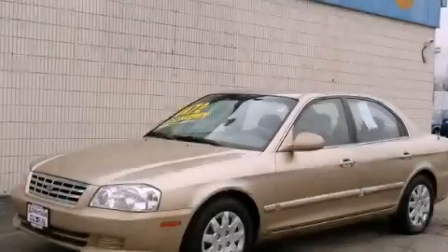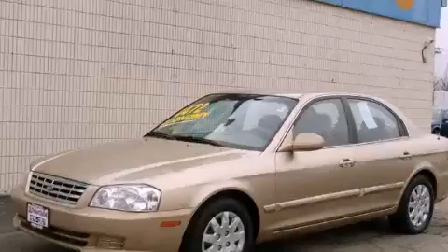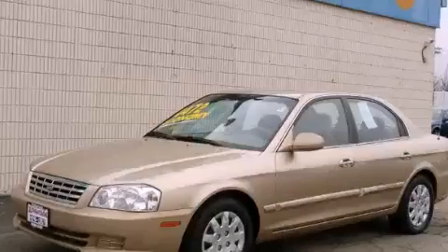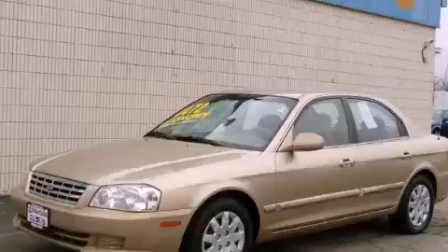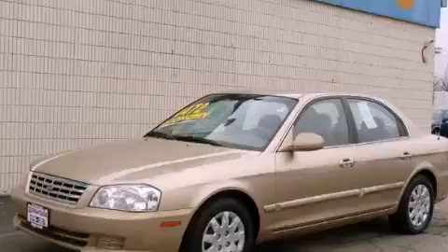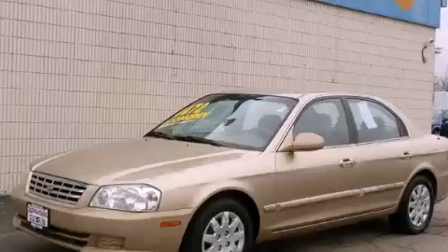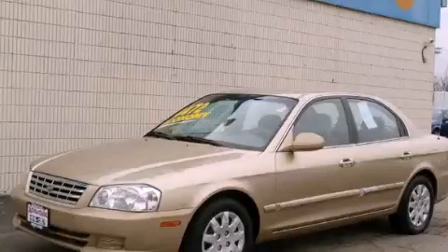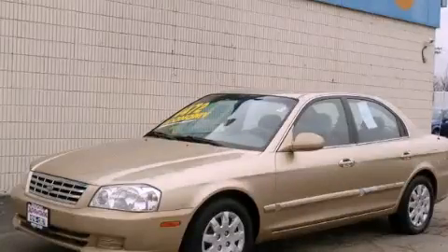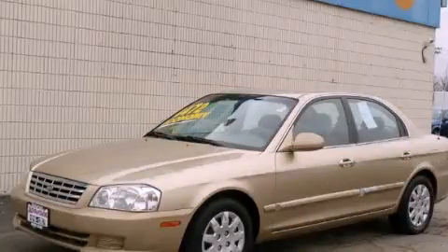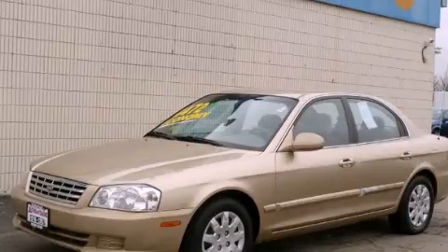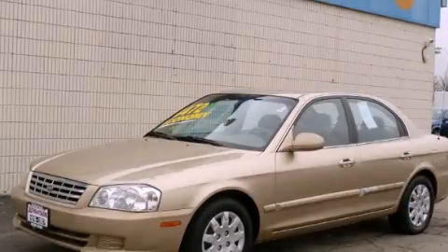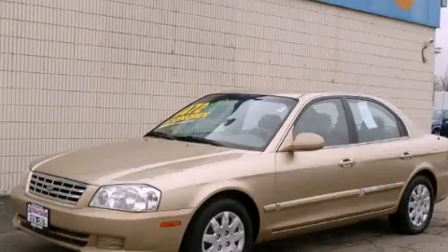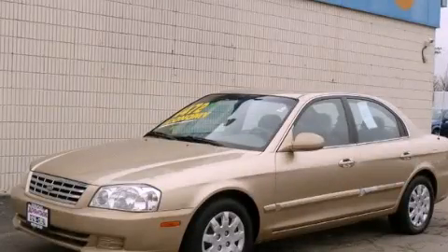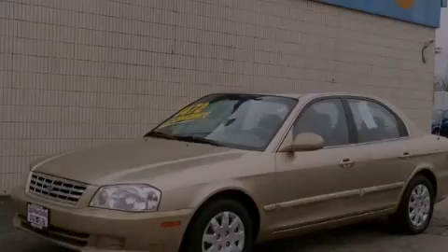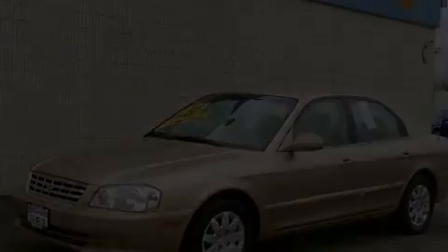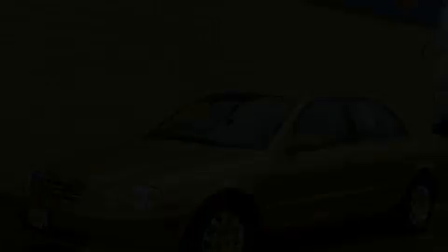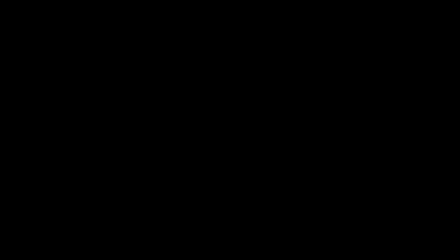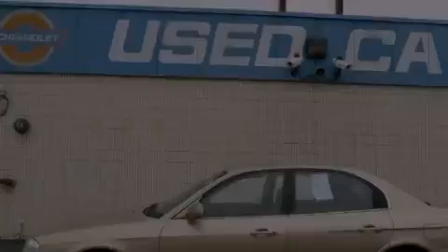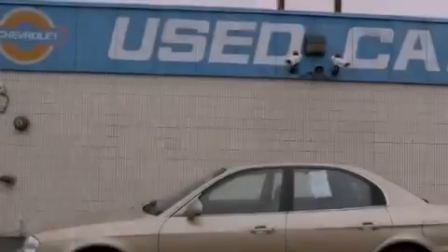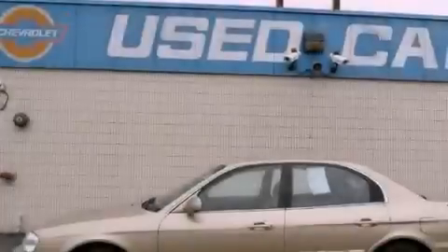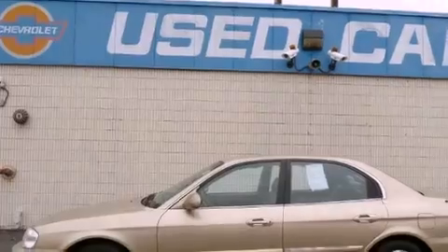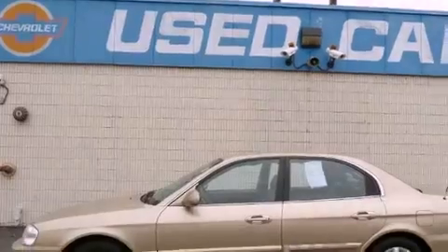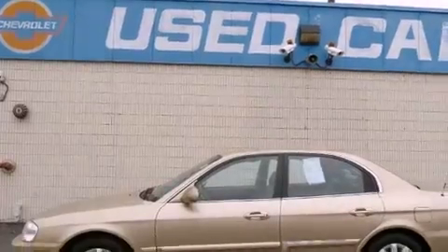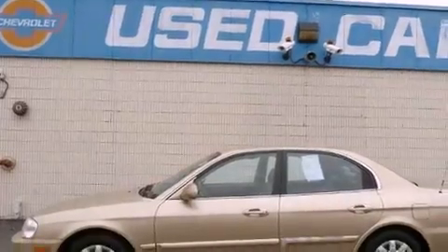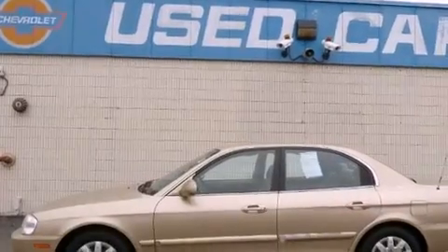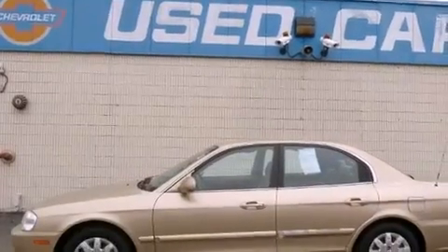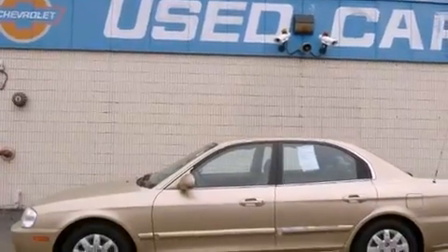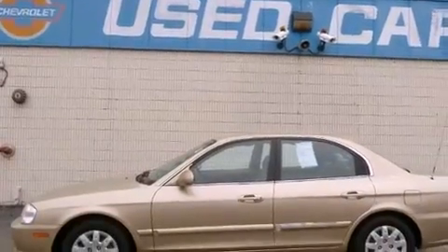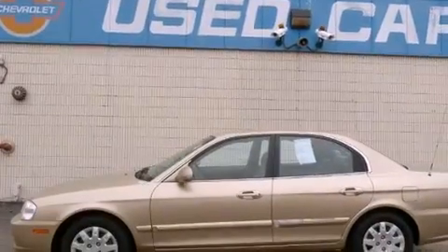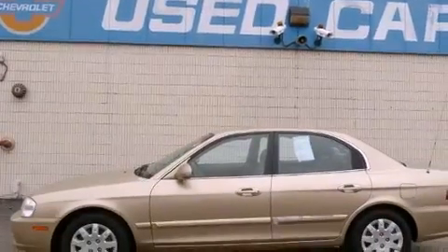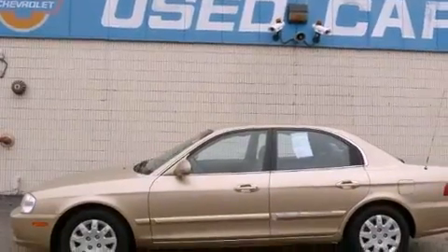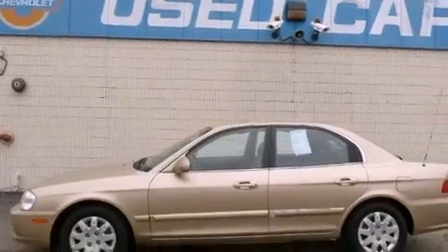This is a 2002 Kia Optima. It has a 2.4-liter four-cylinder engine and an automatic transmission.